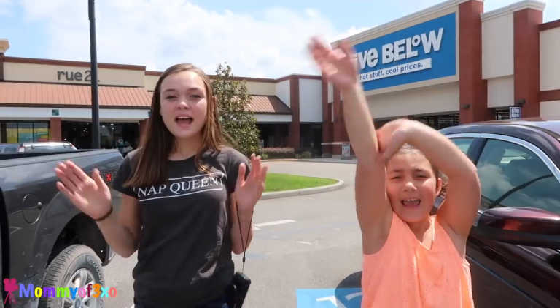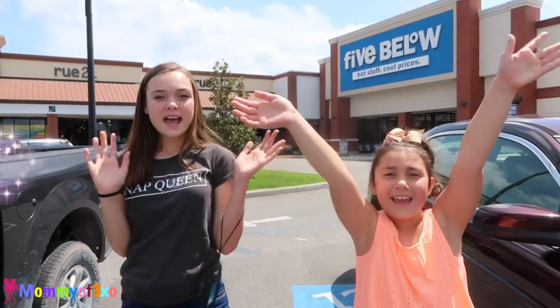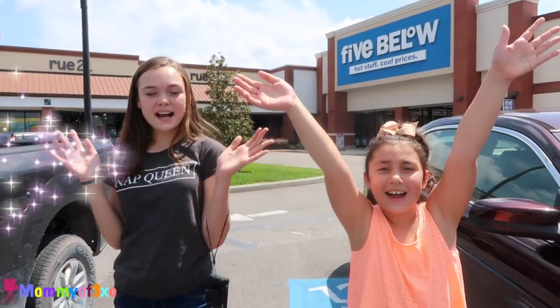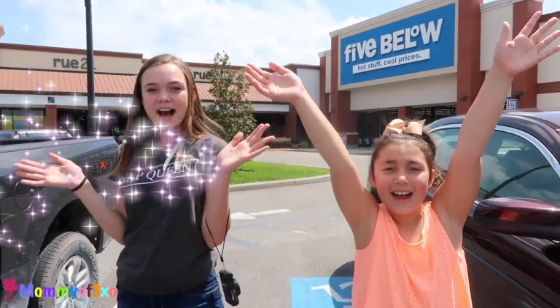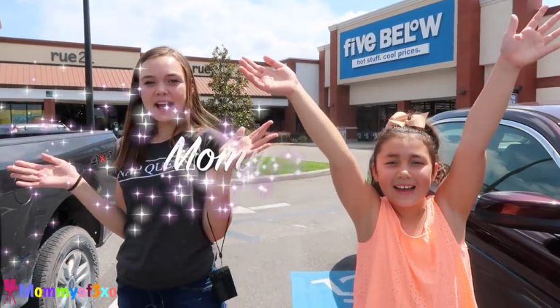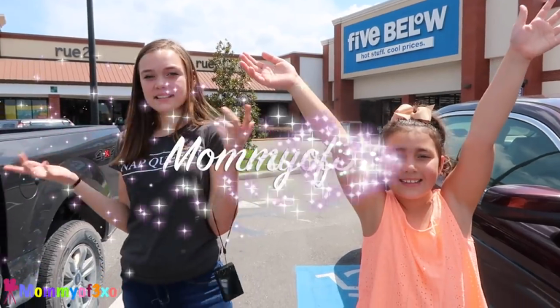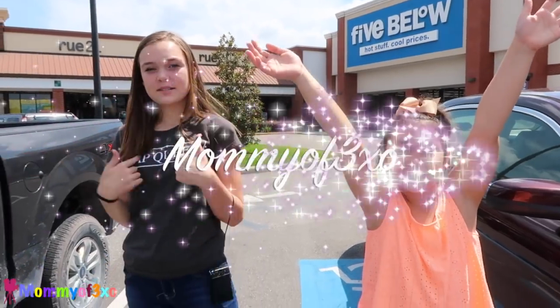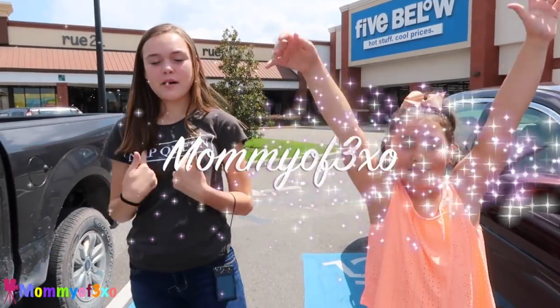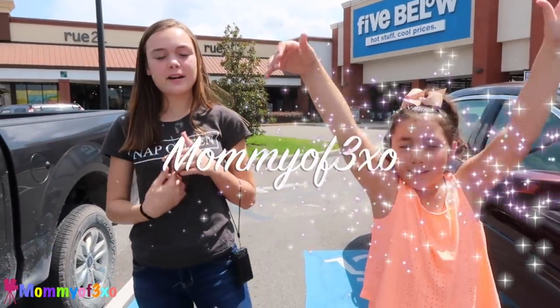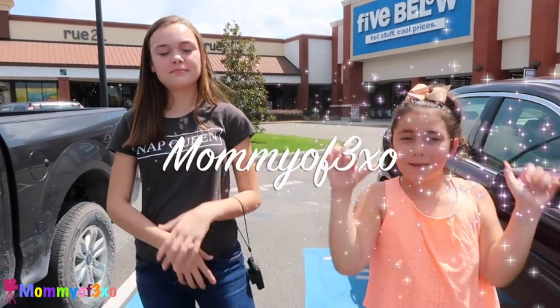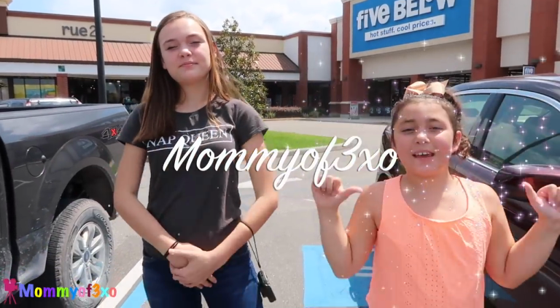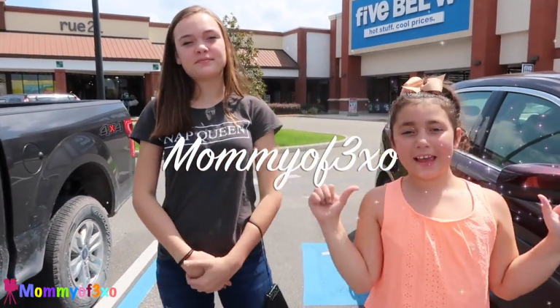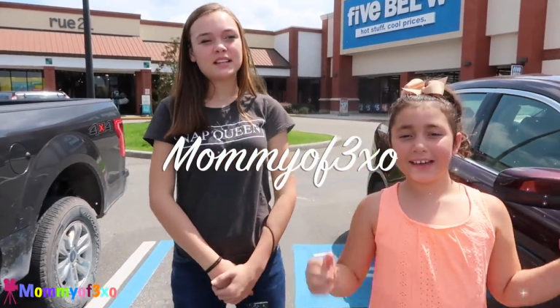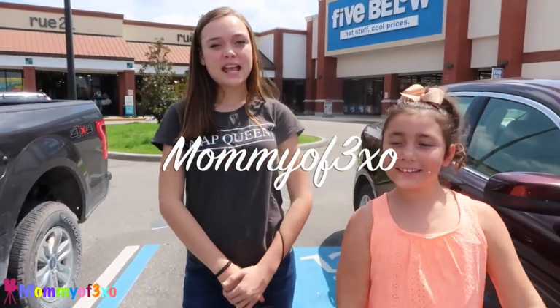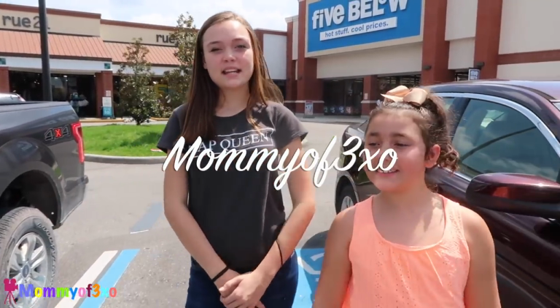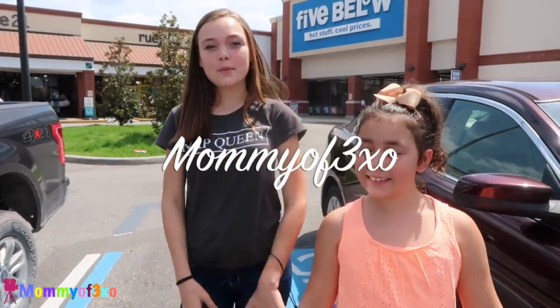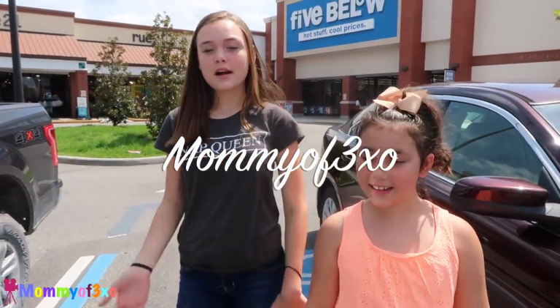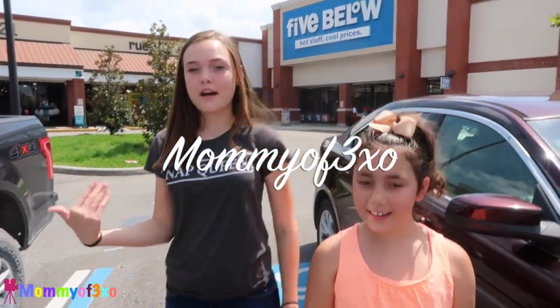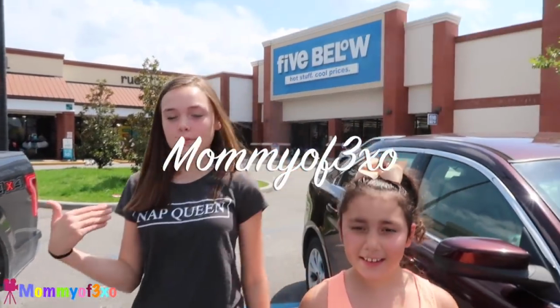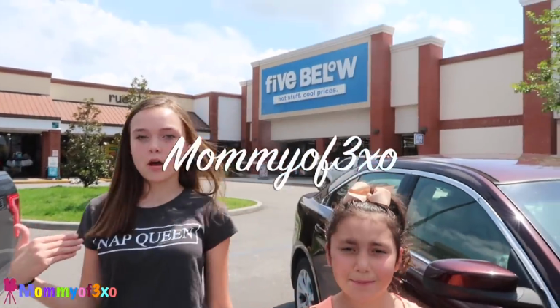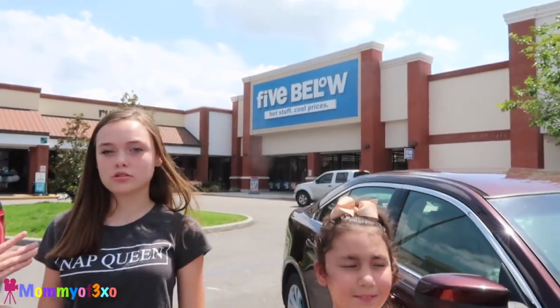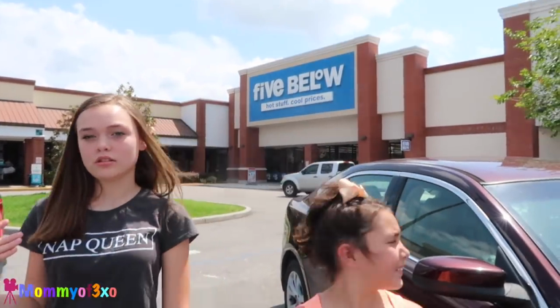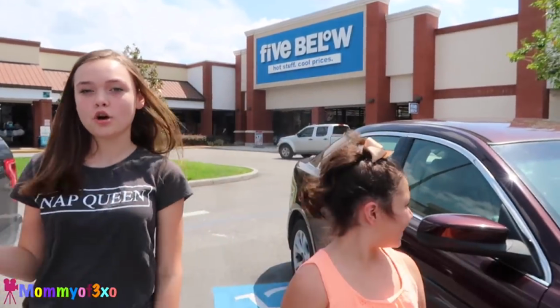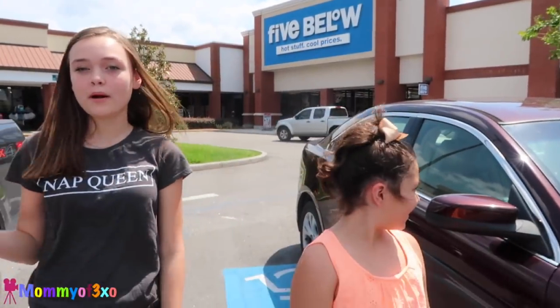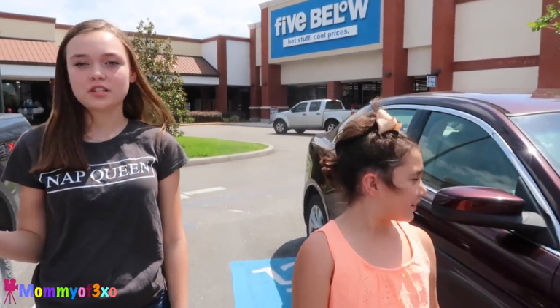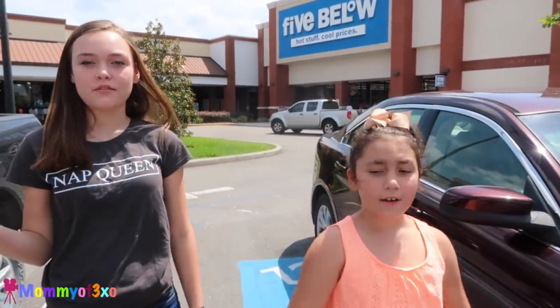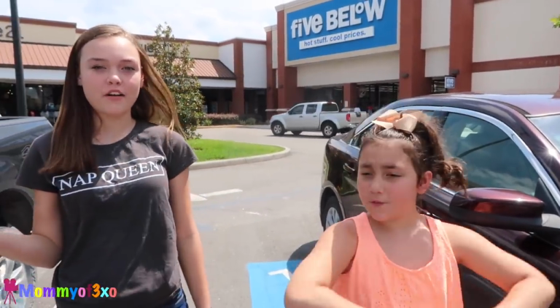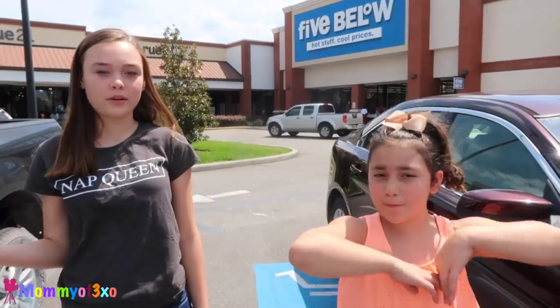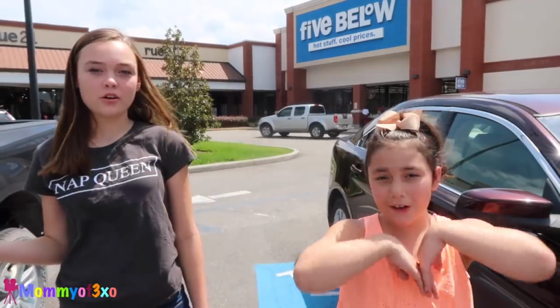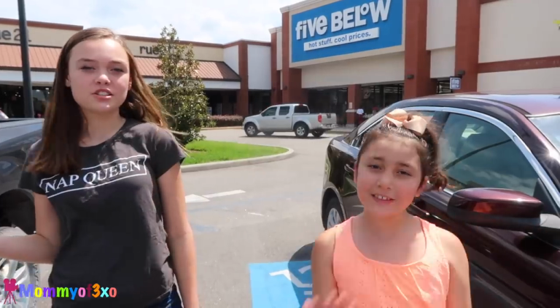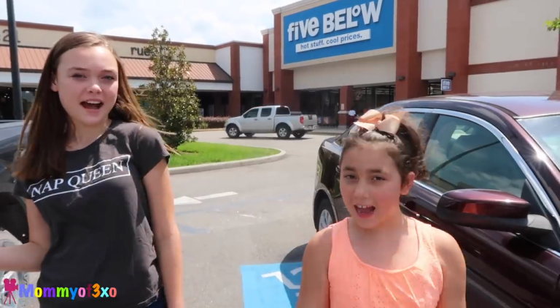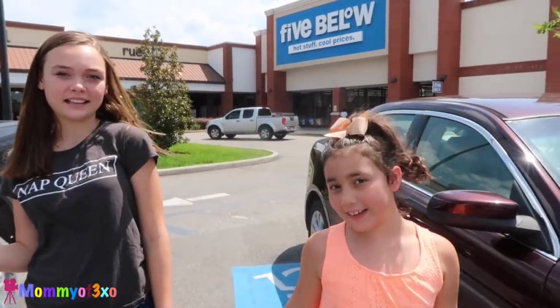Hey guys, it's me, Maya. And me, Maya. And today we are at Five Below to do the No Budget Five Below Challenge.